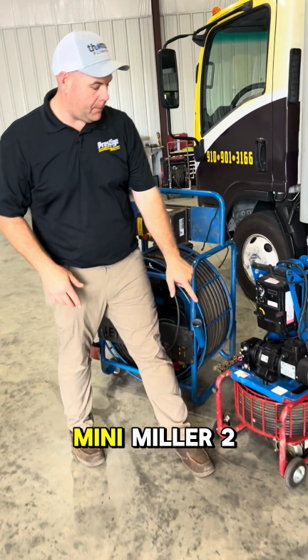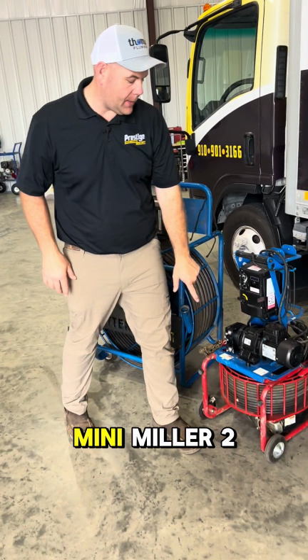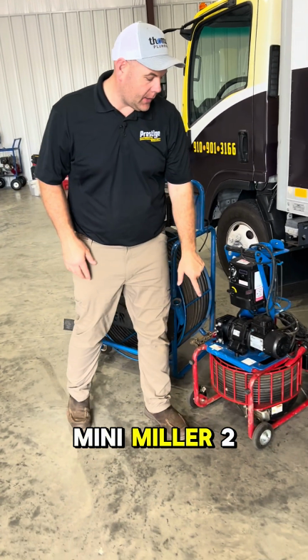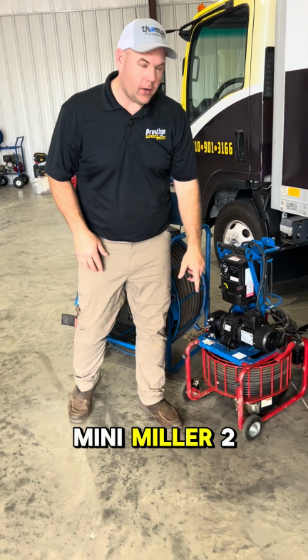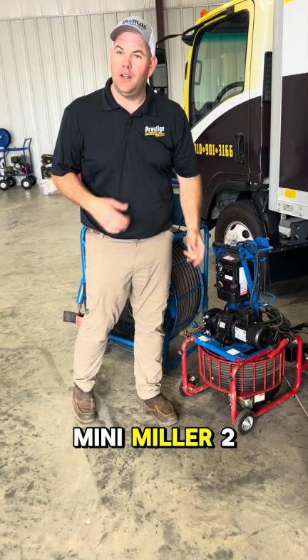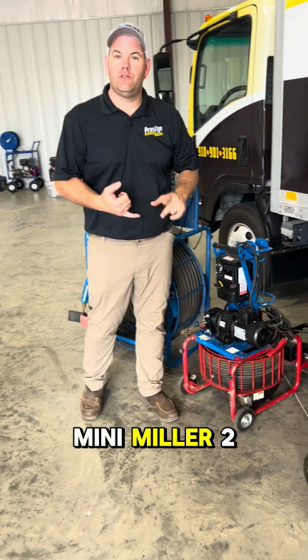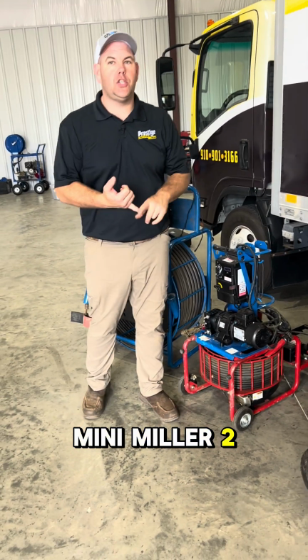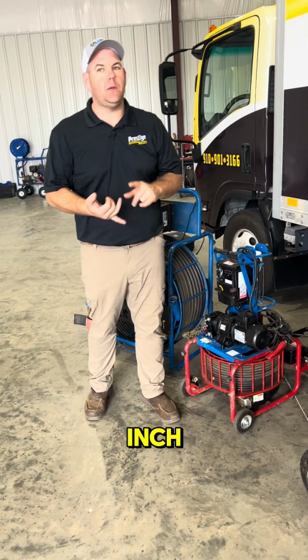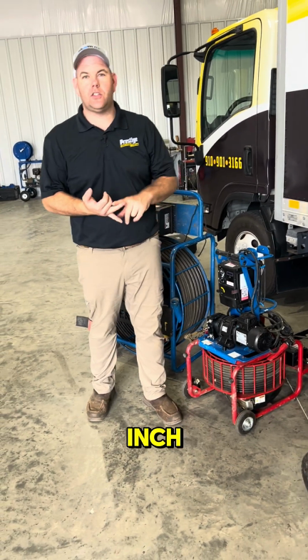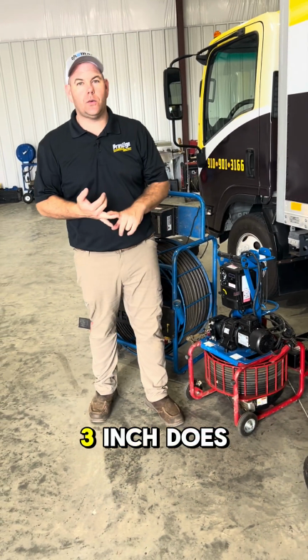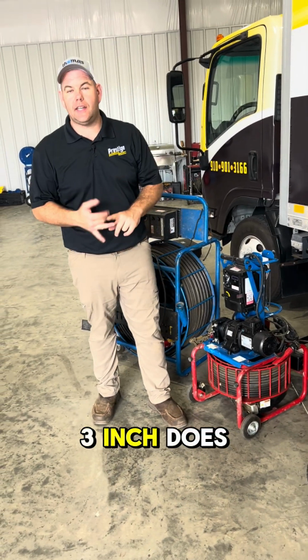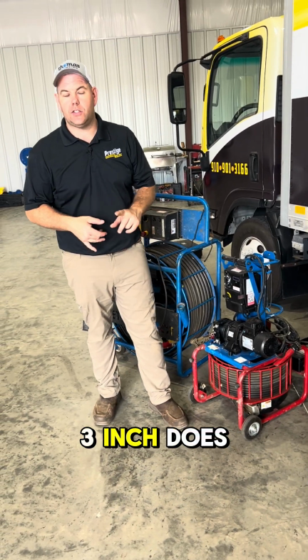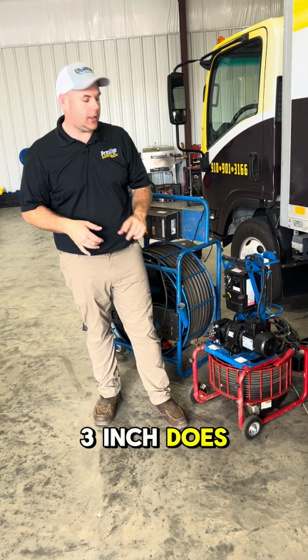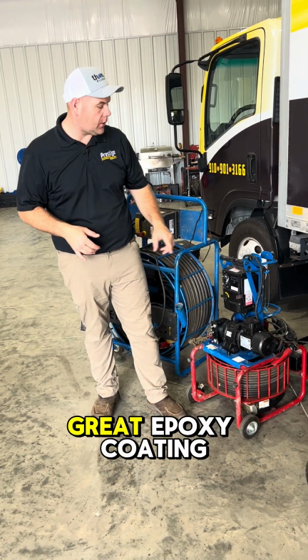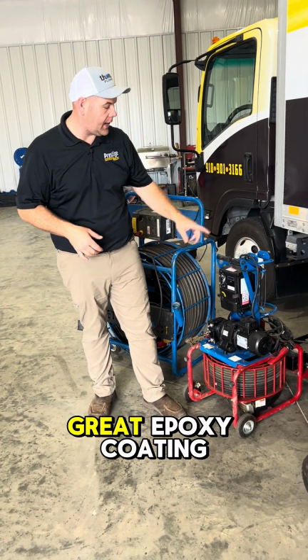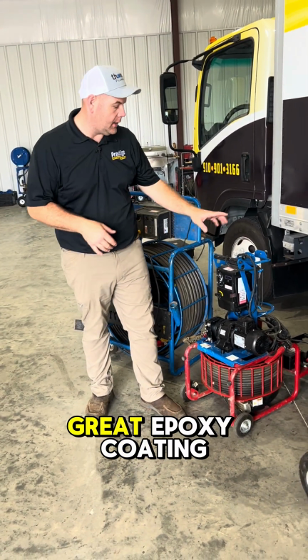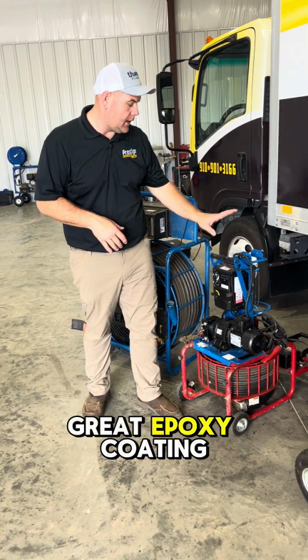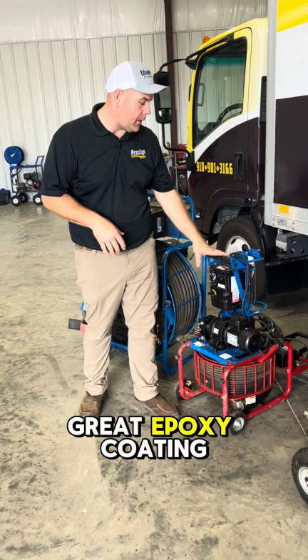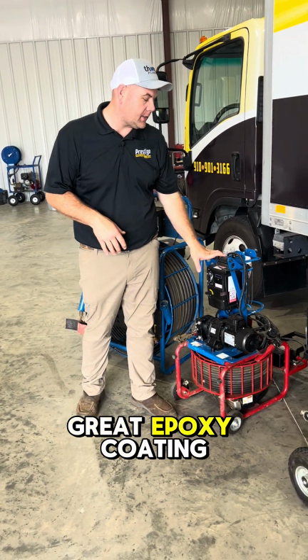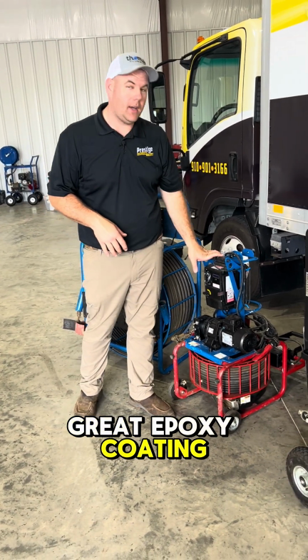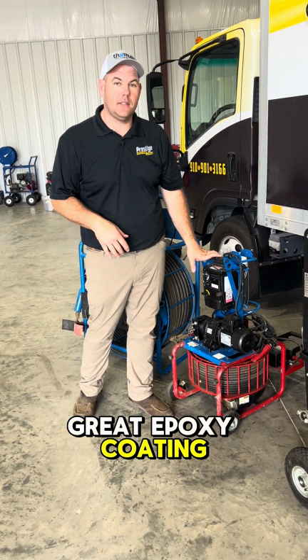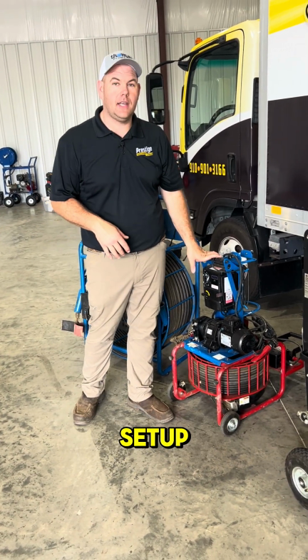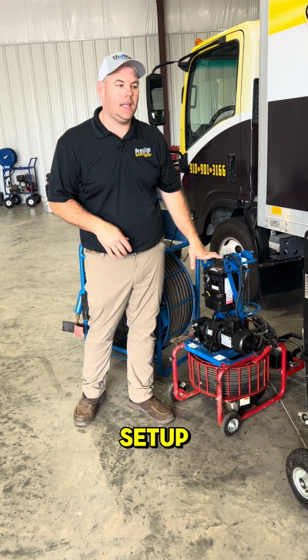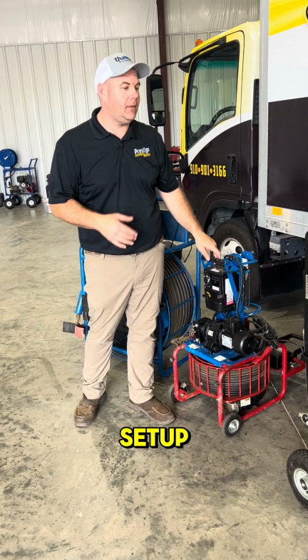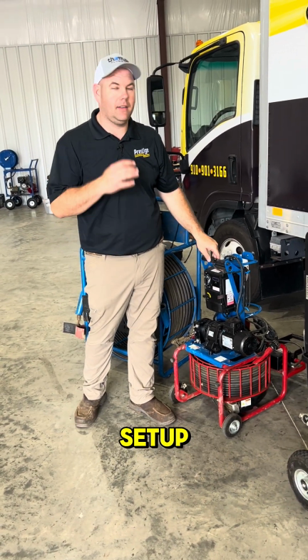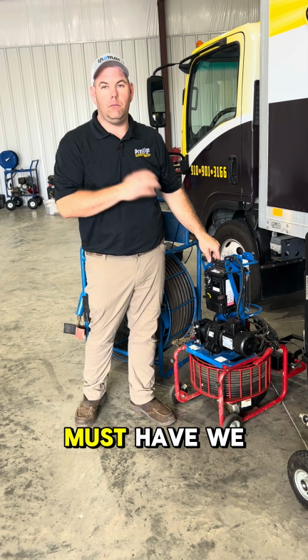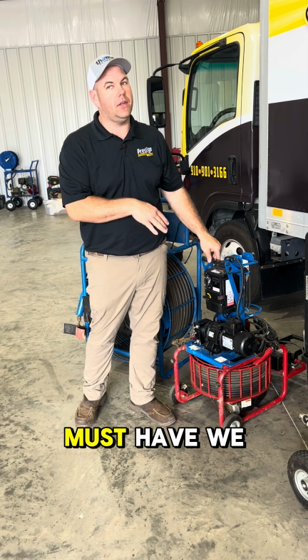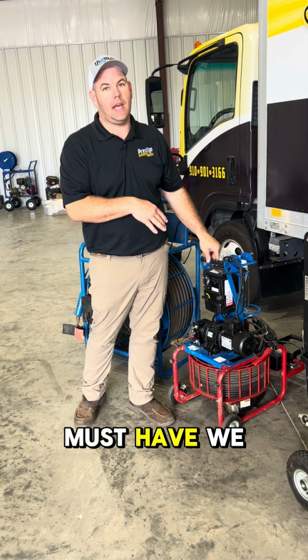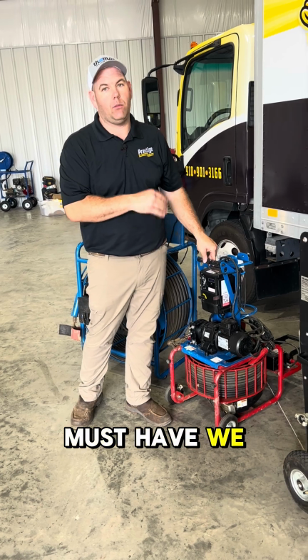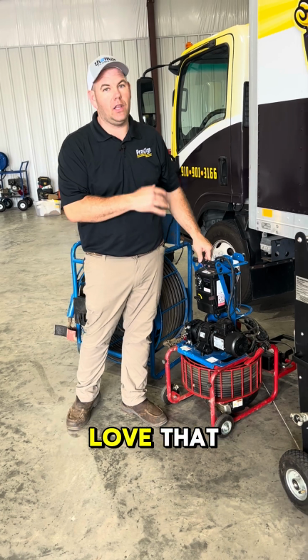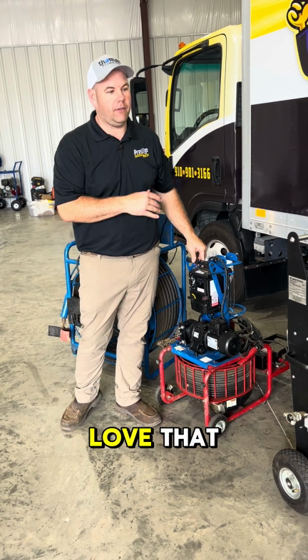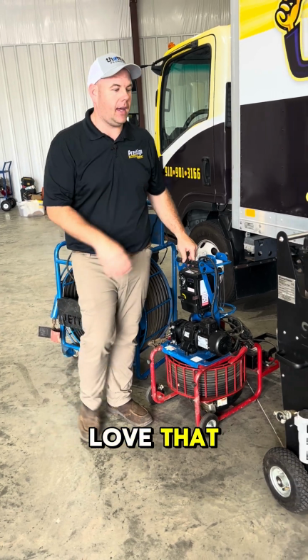Mini Meller, 2 inch, 3 inch does great. Epoxy coating setup — must have. We love that.